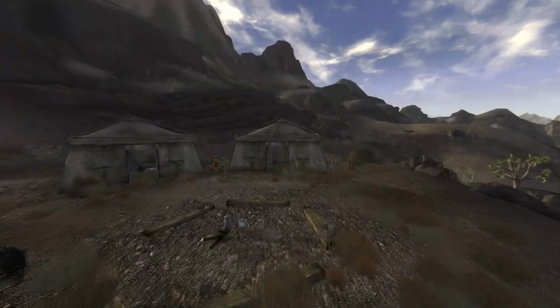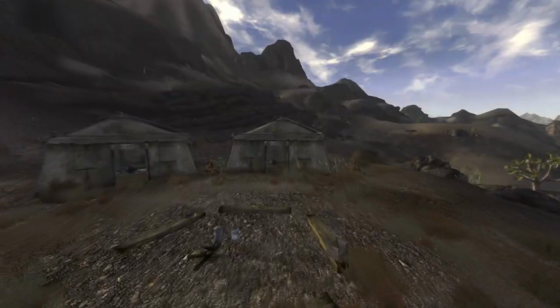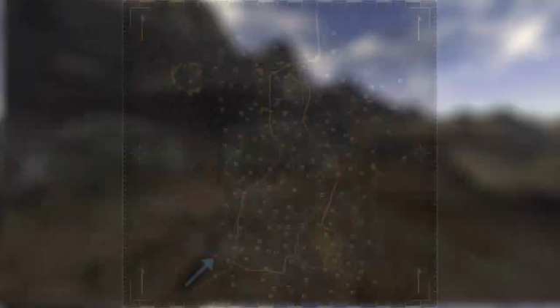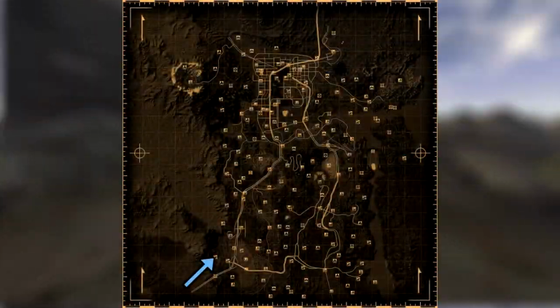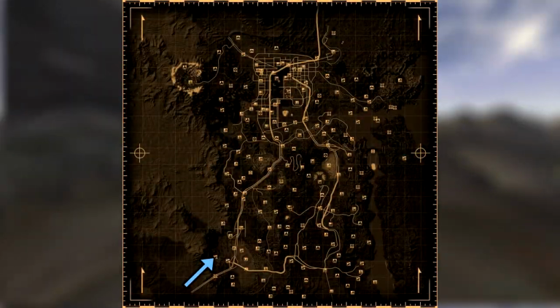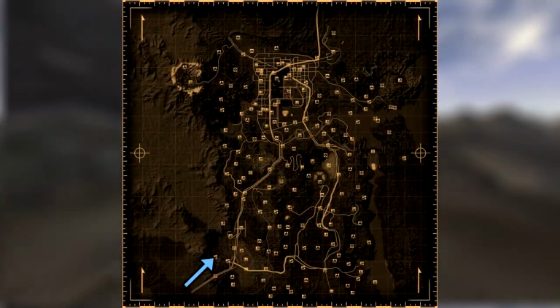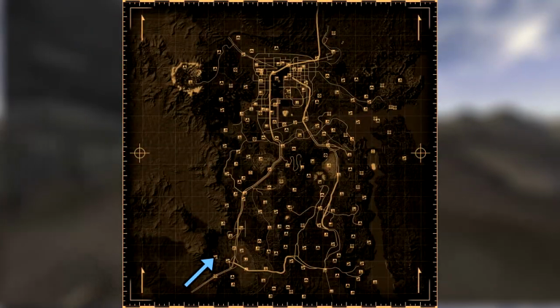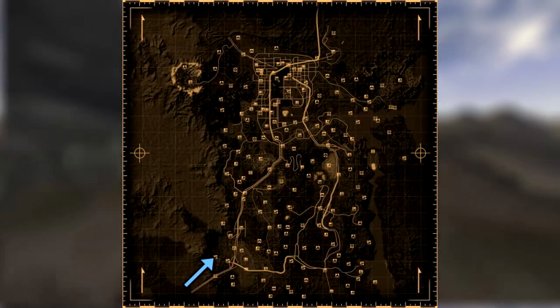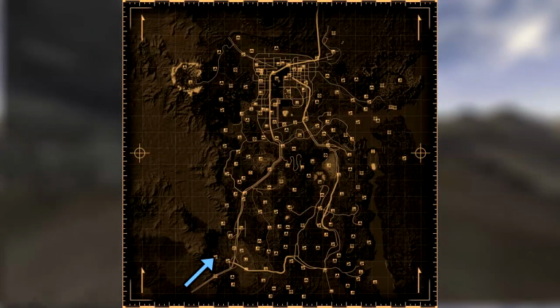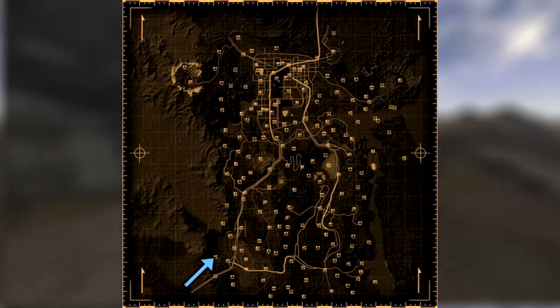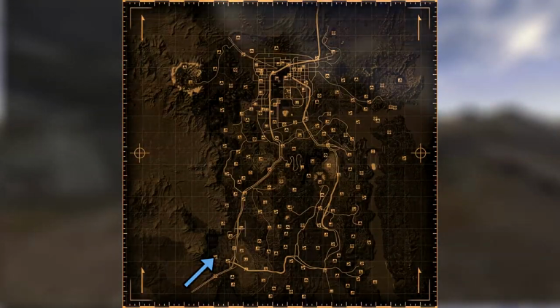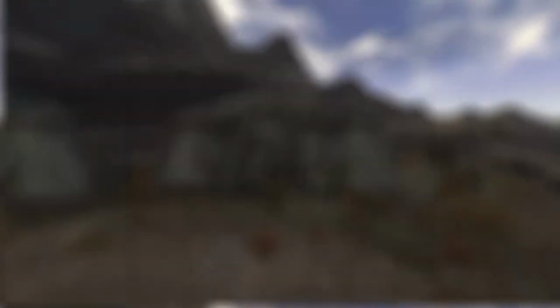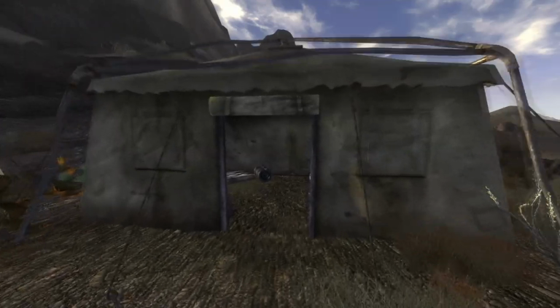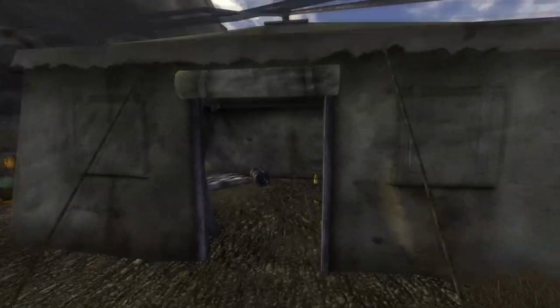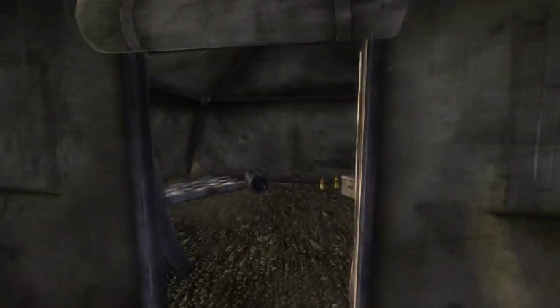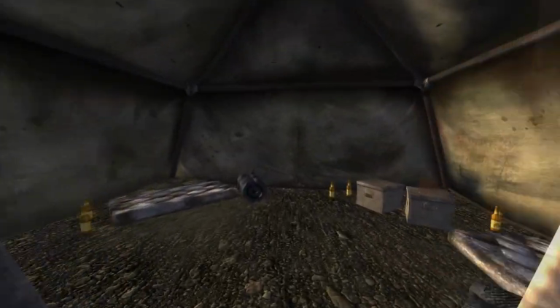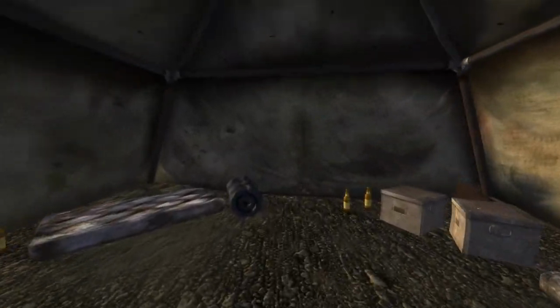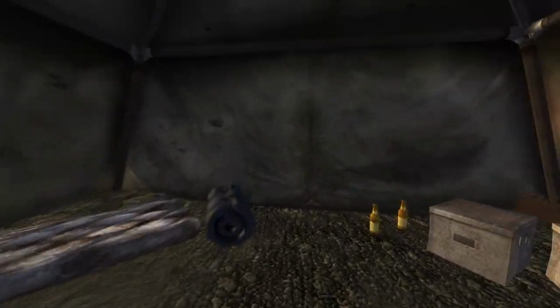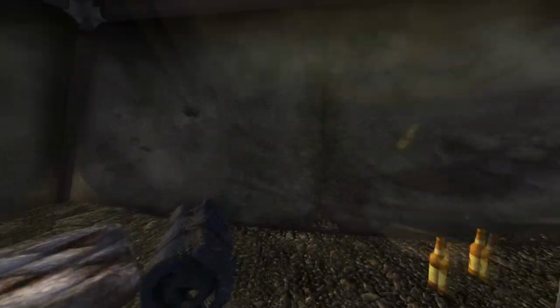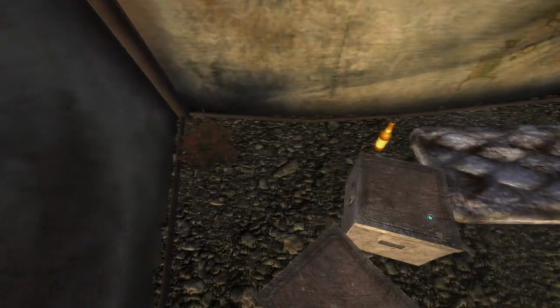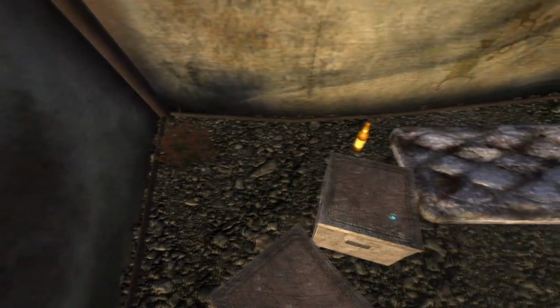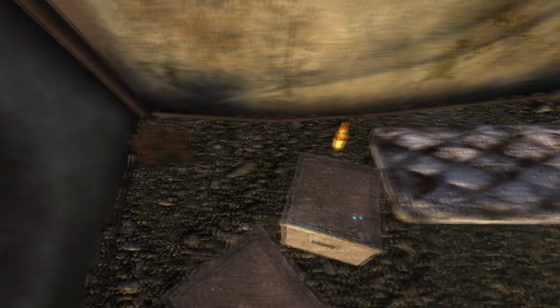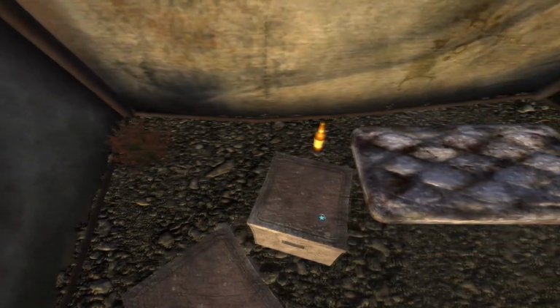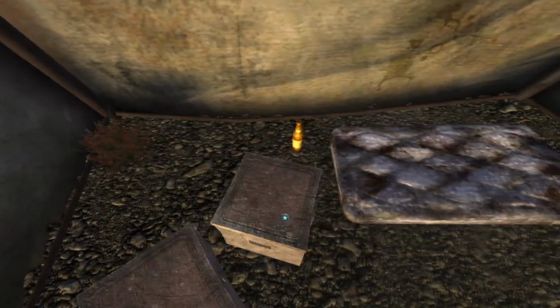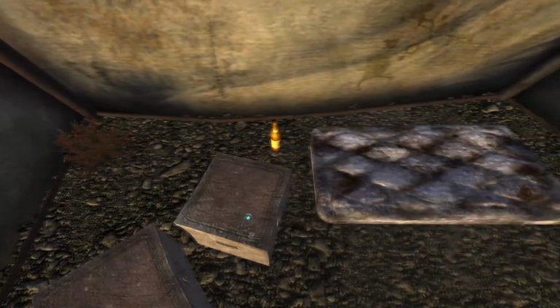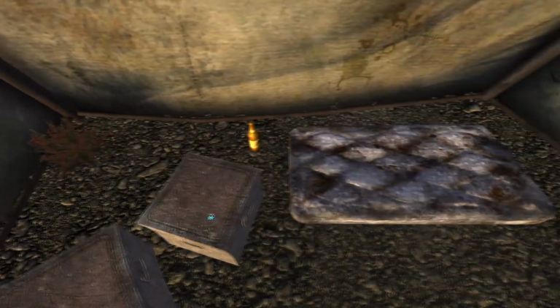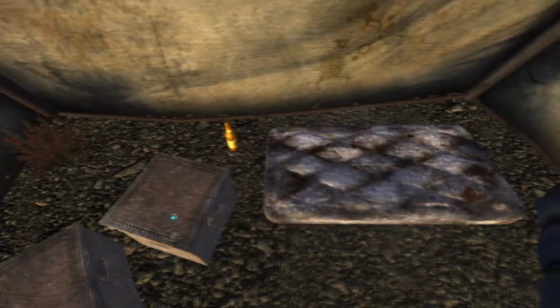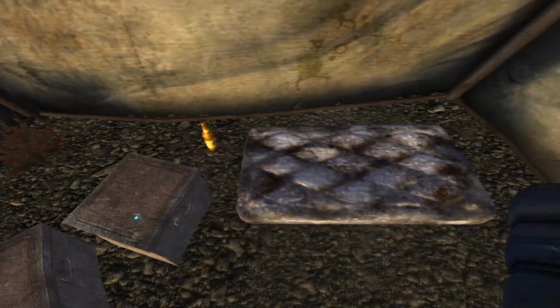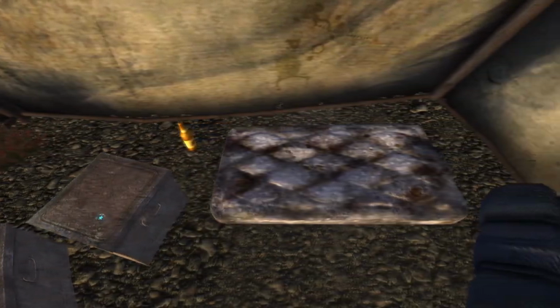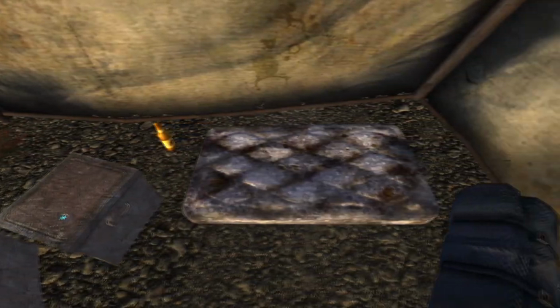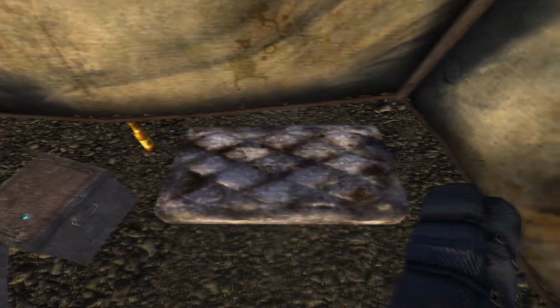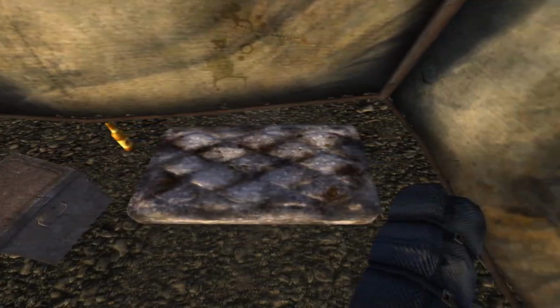Next up is the Mesquite Mountains Campsite. Enter the northwestern tent and on a metal box near a mattress will be the cap.